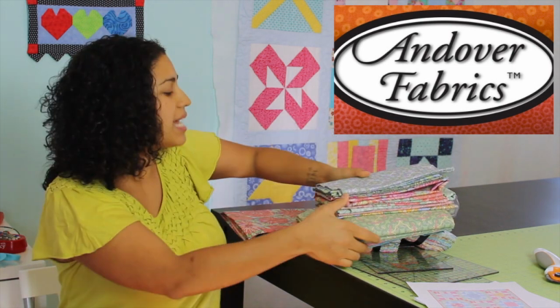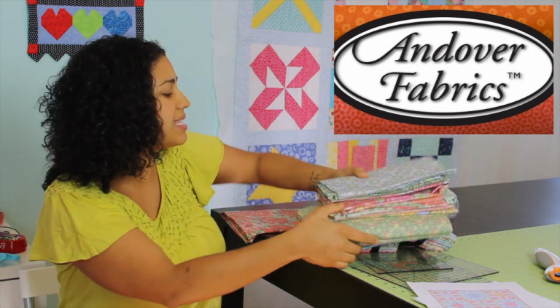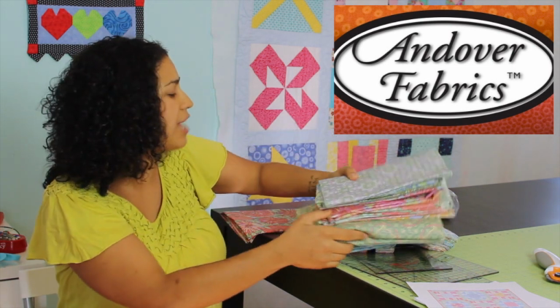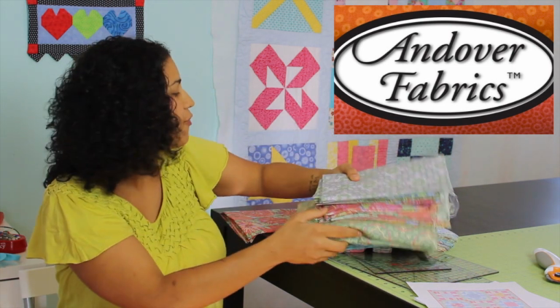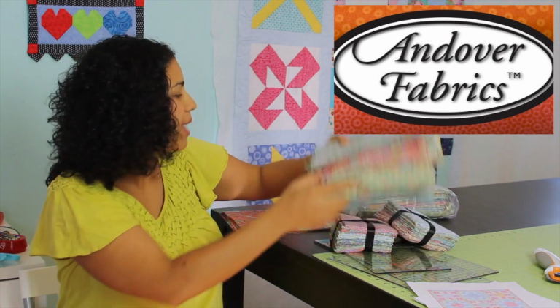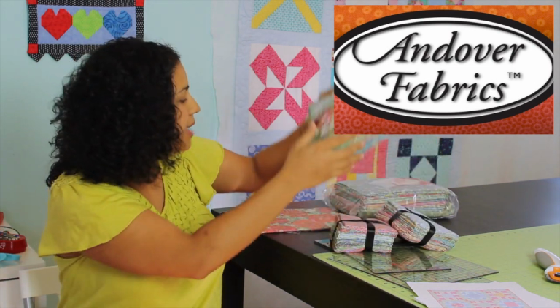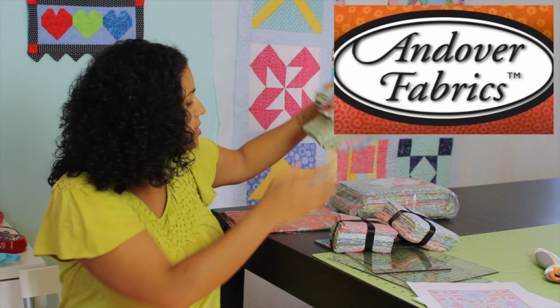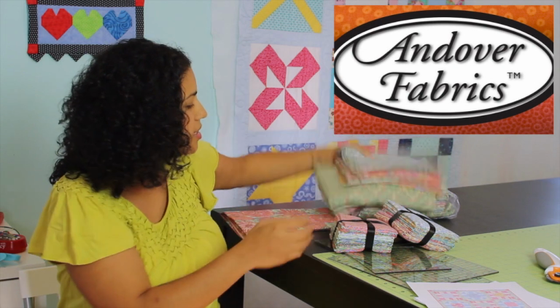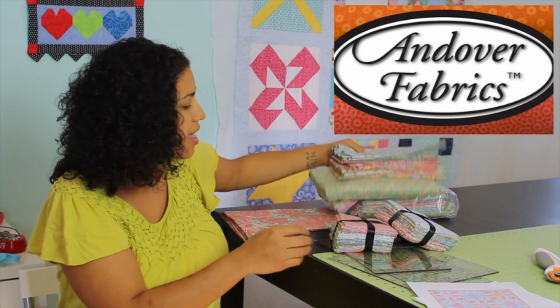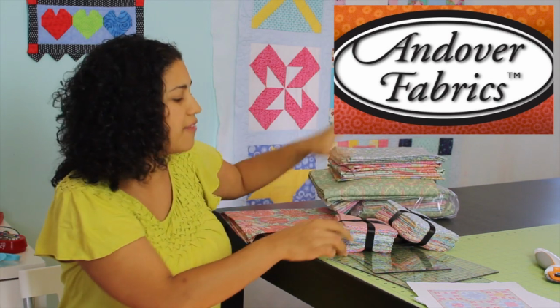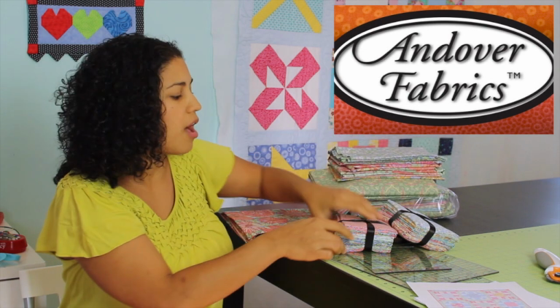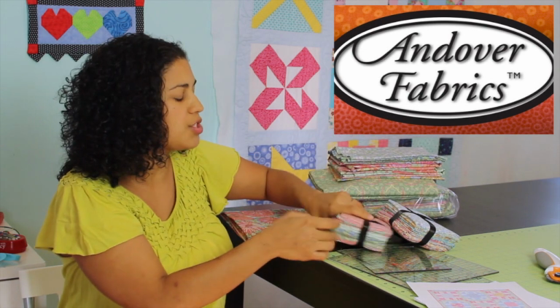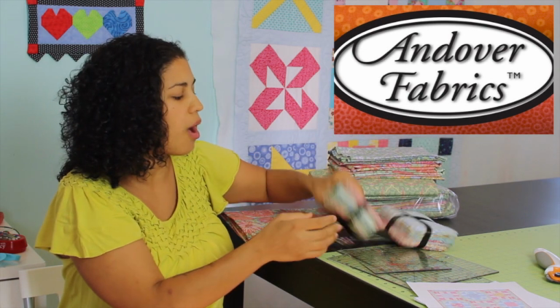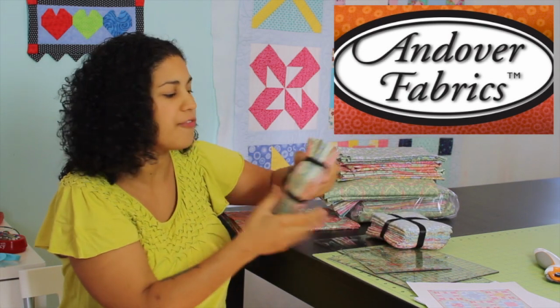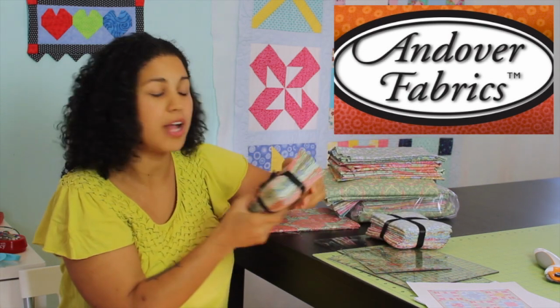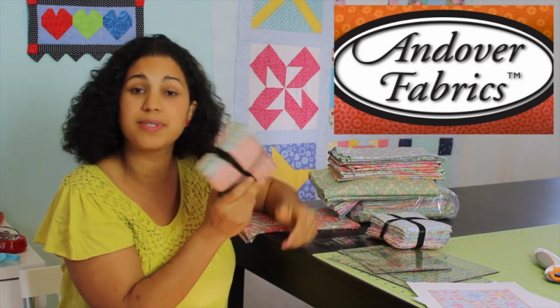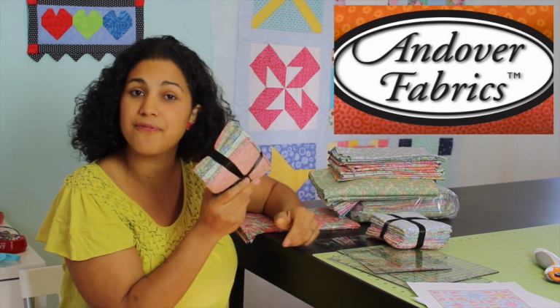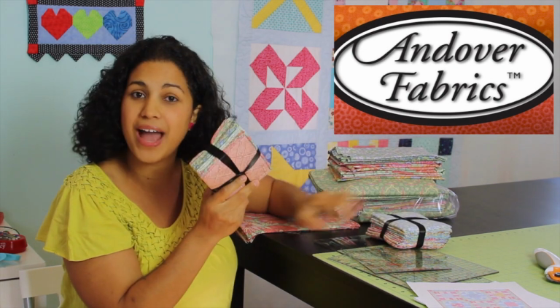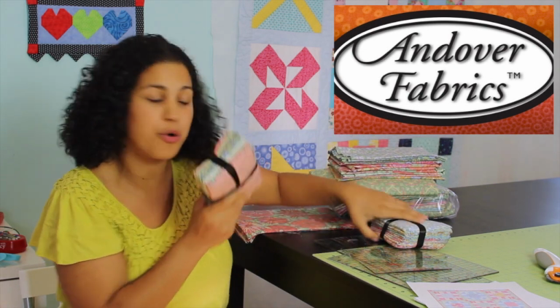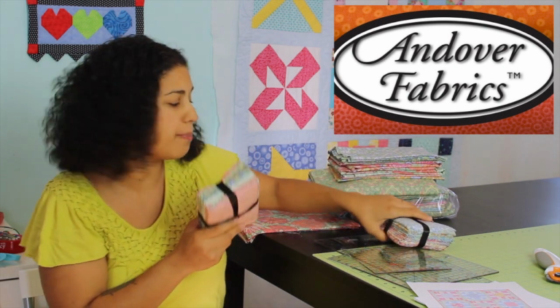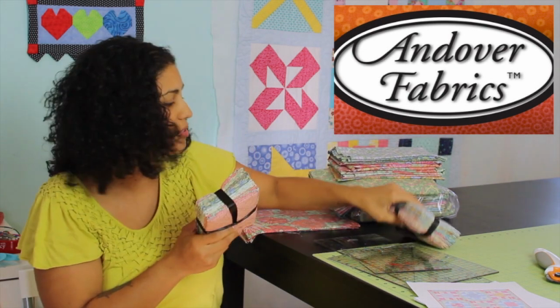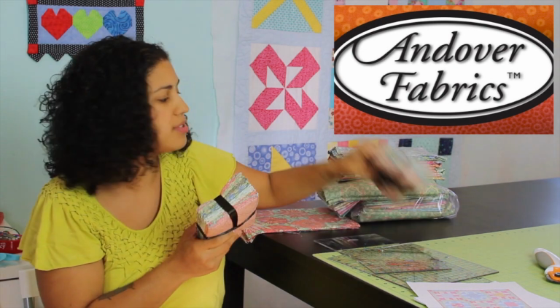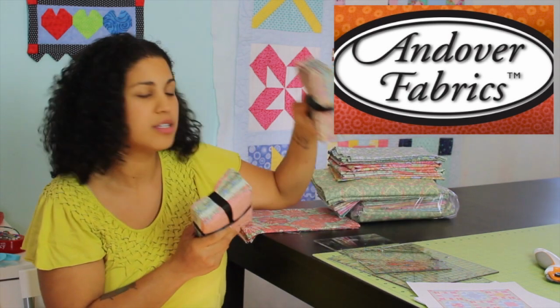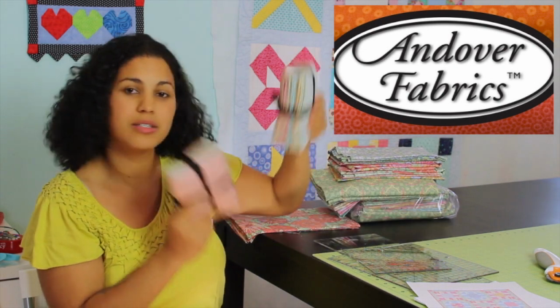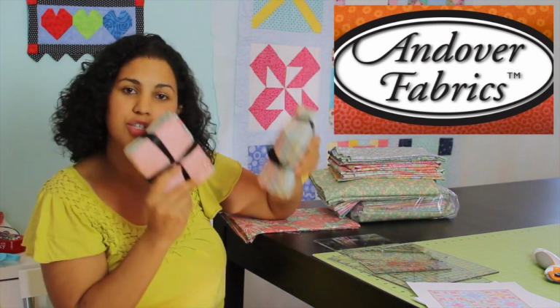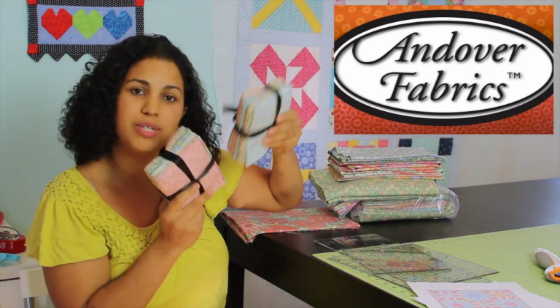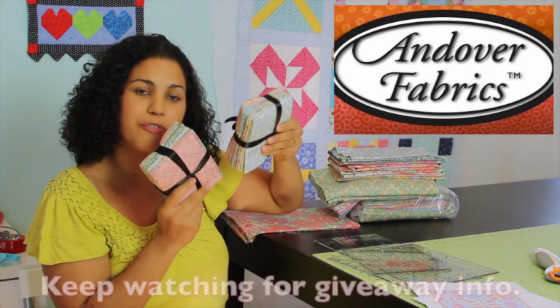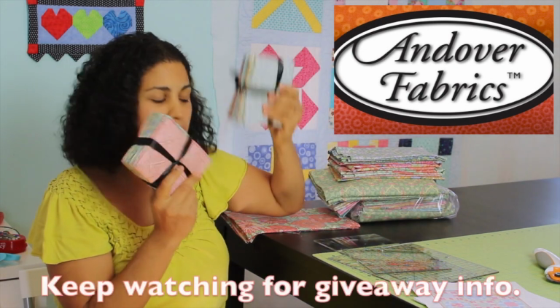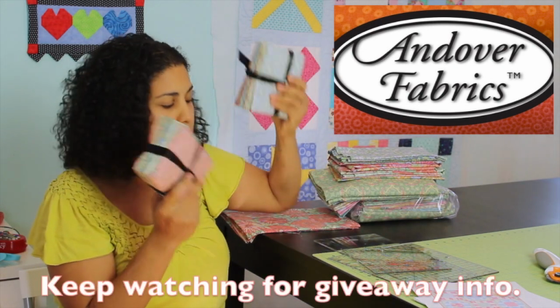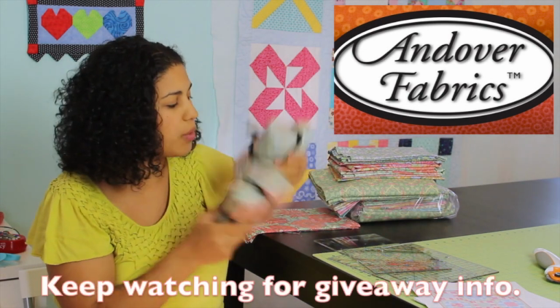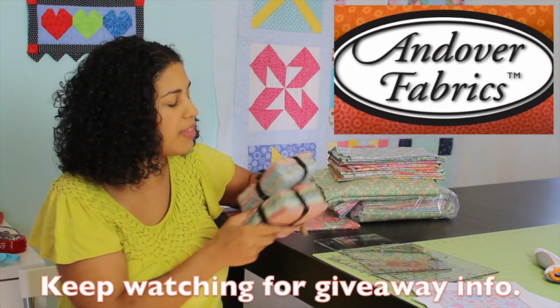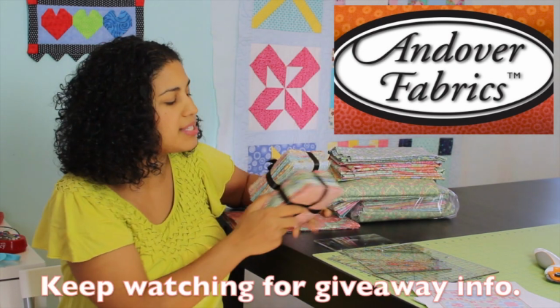Aside from that, they've also offered up some fat quarter bundles, and two different winners will win those.